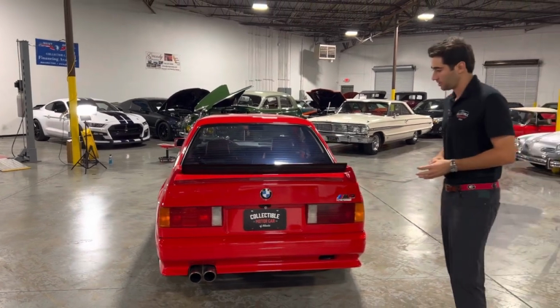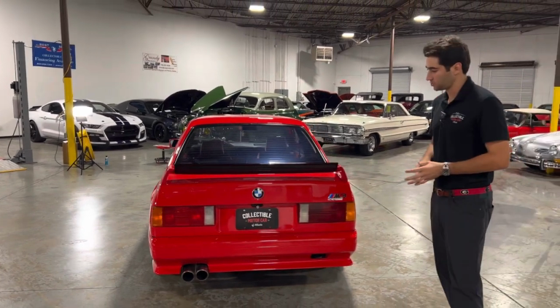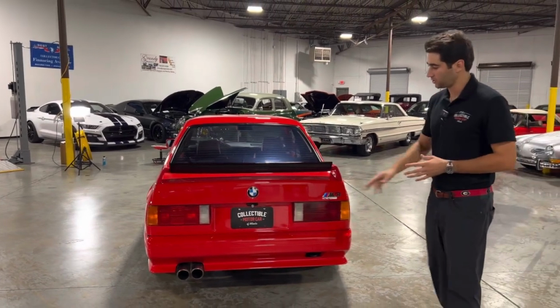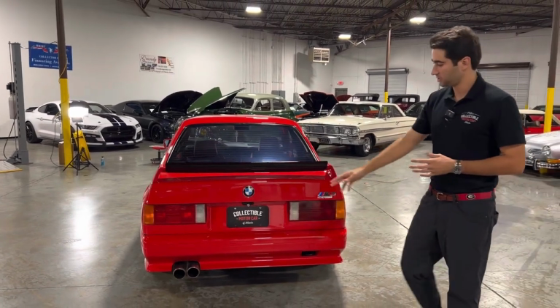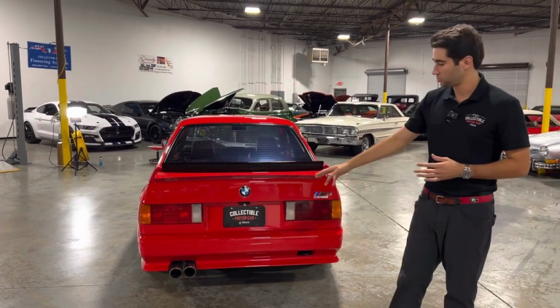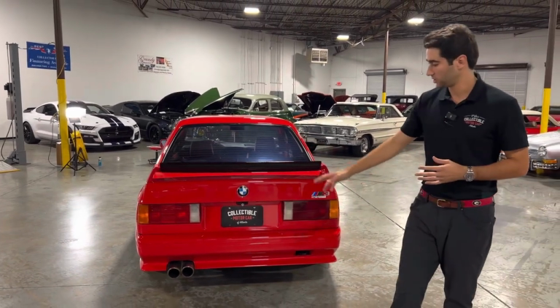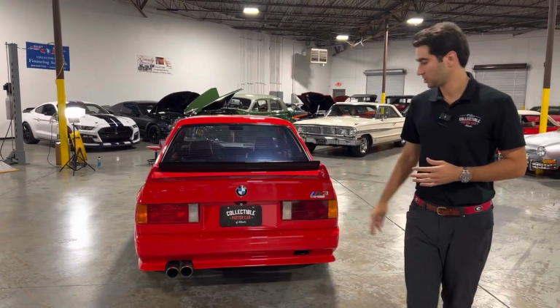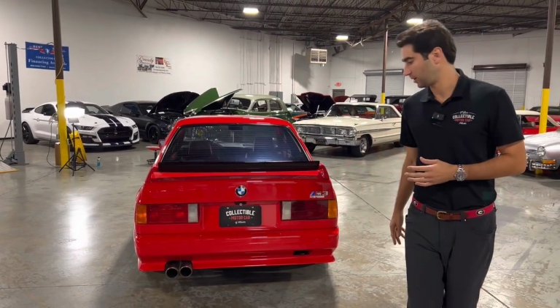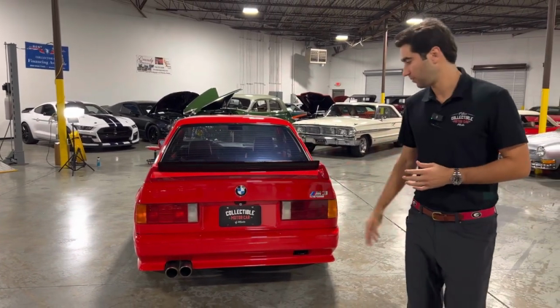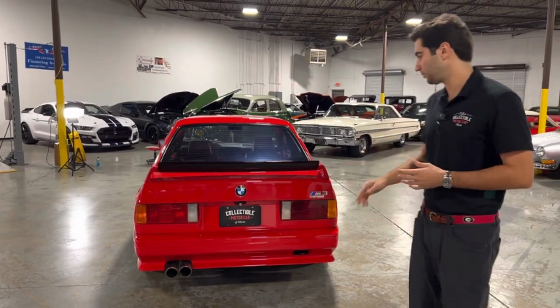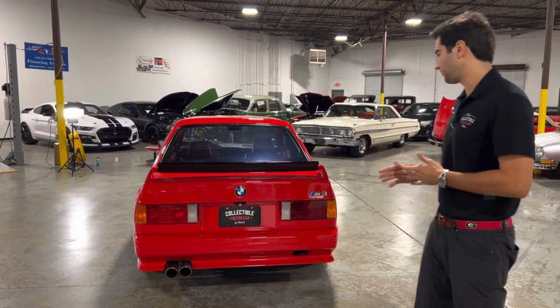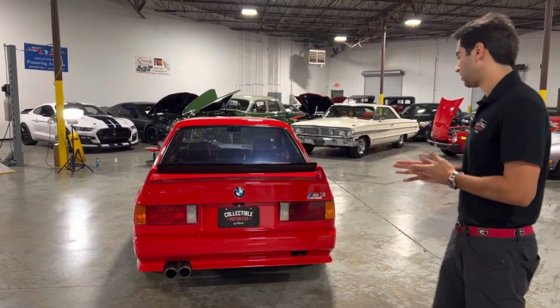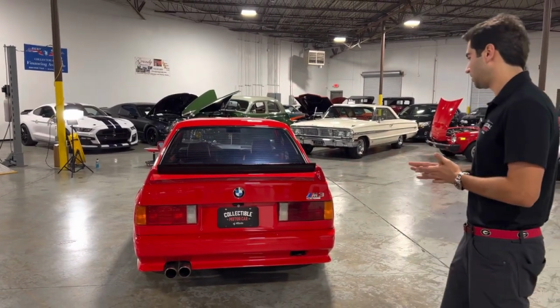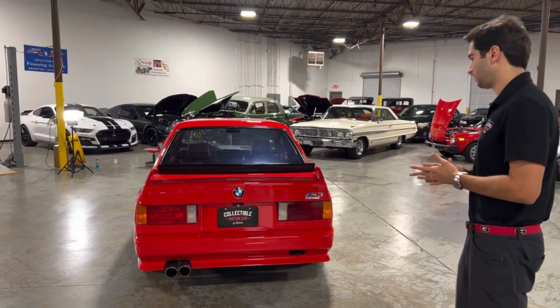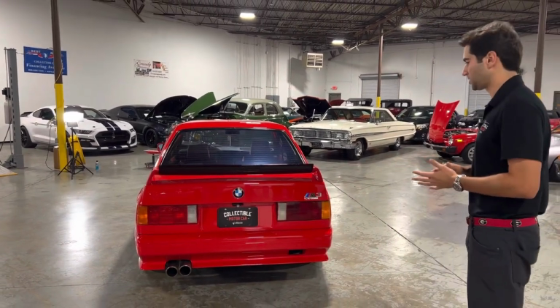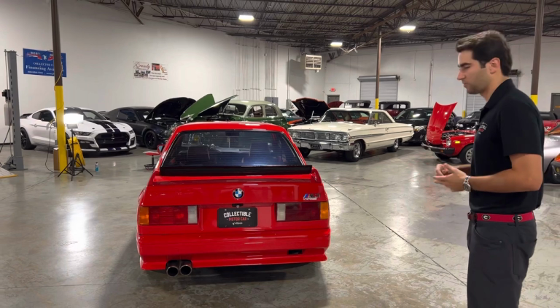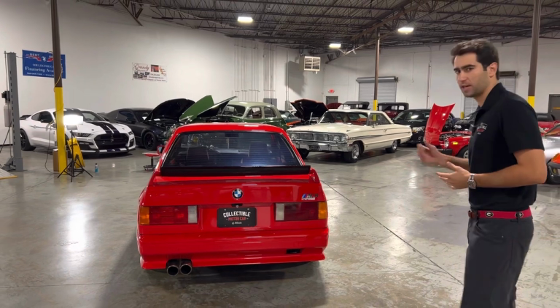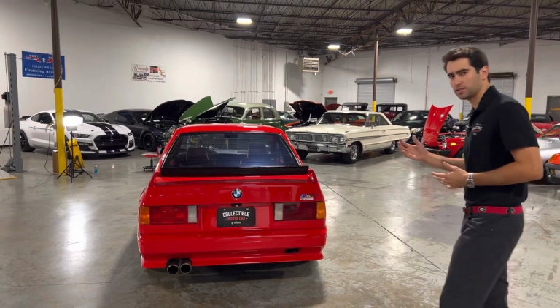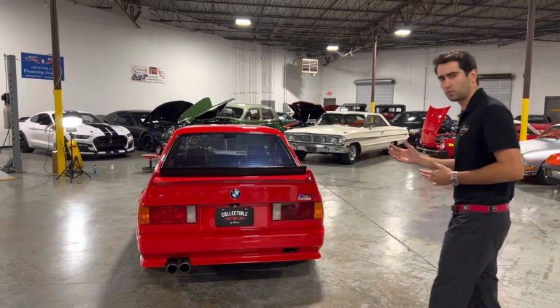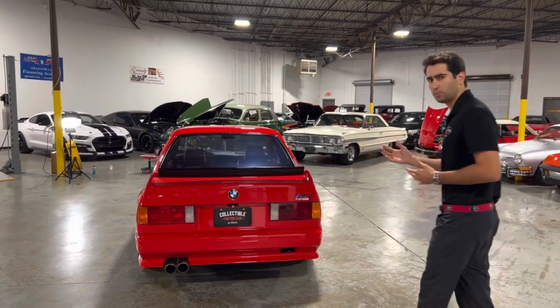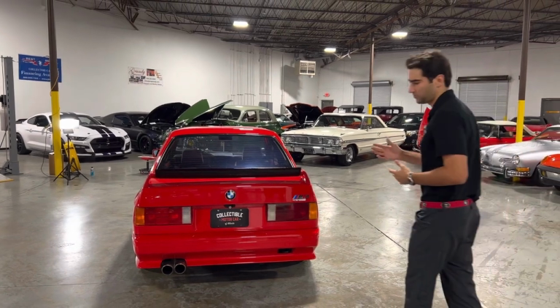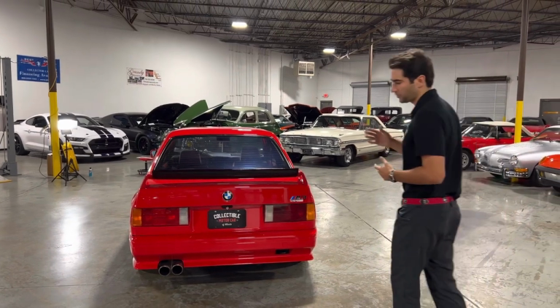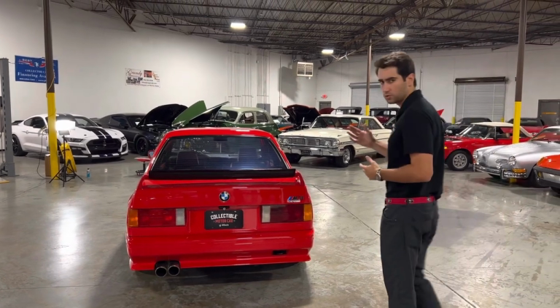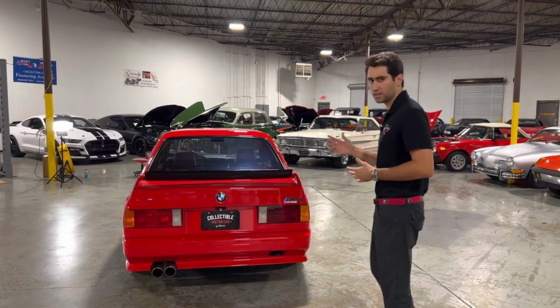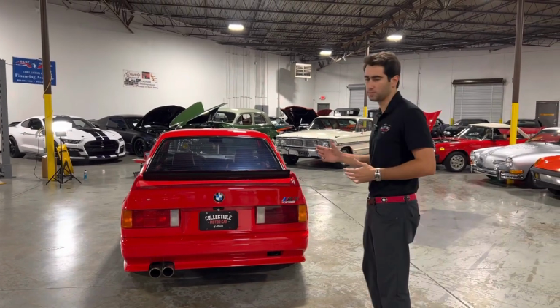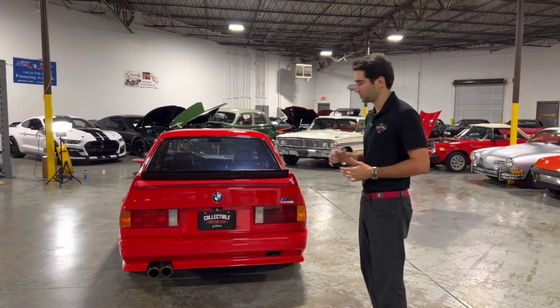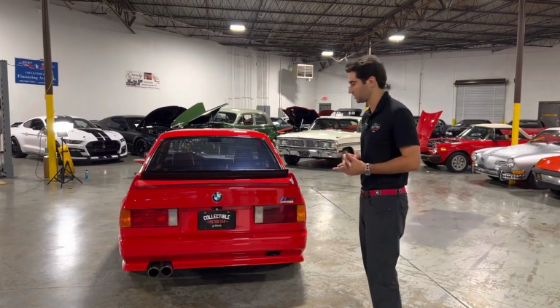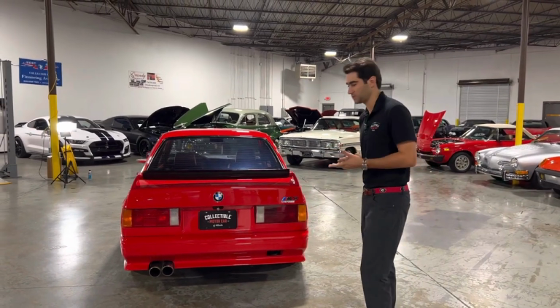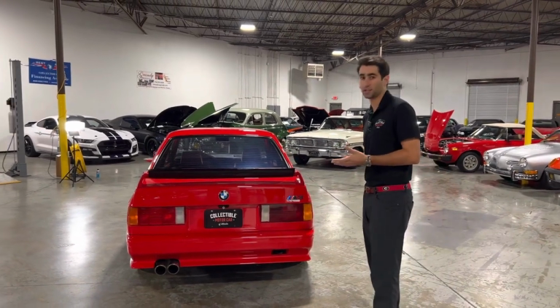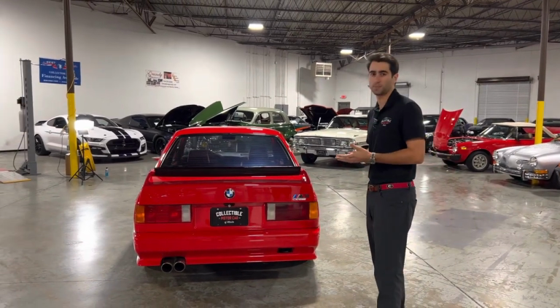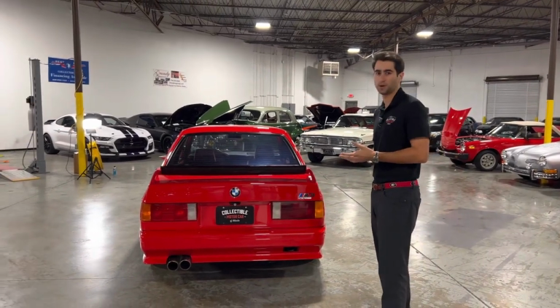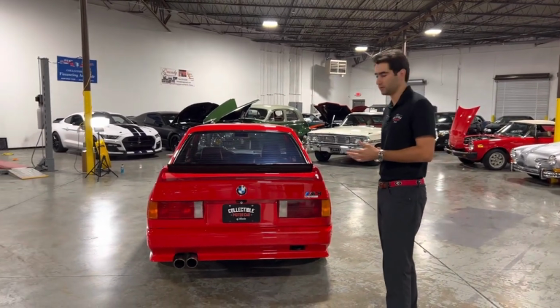You can see this dual exhaust coming out the bottom left of the car that gives it a nice little rumble. Nothing too crazy but it still sounds like it's got some power to it.